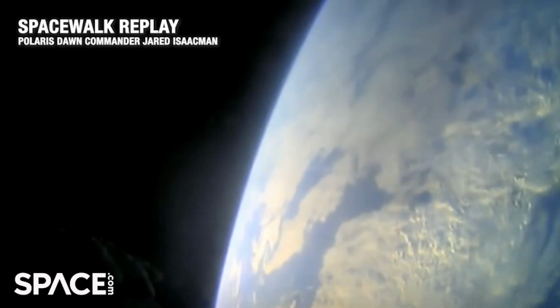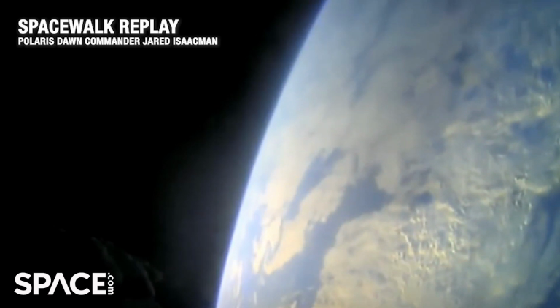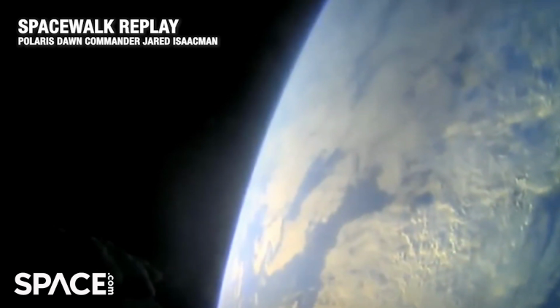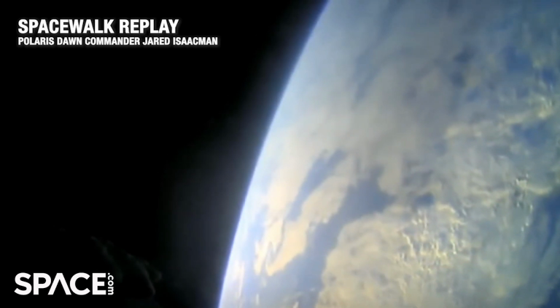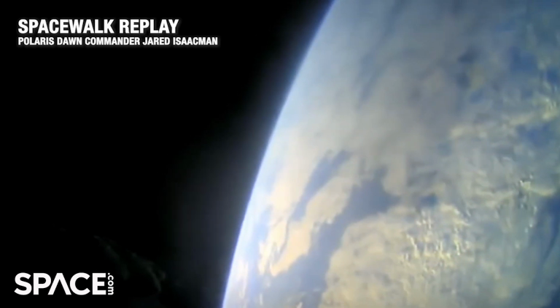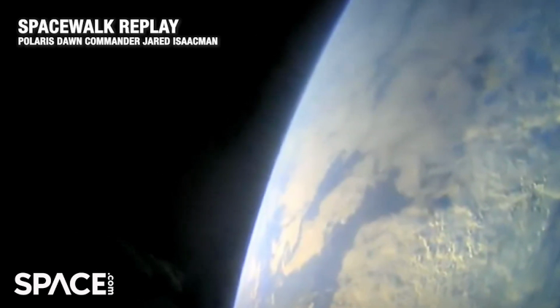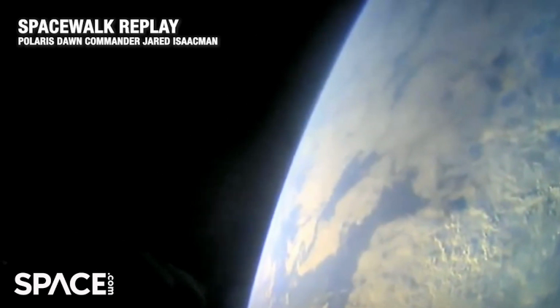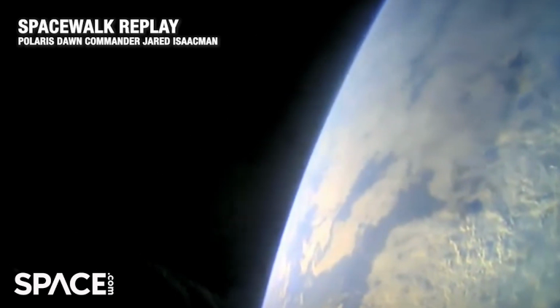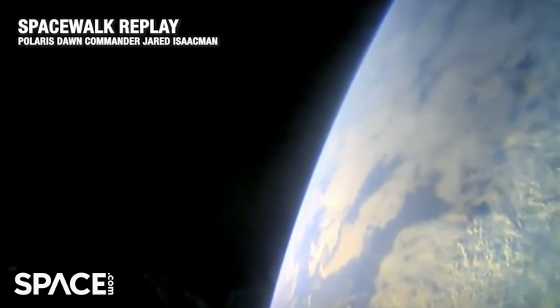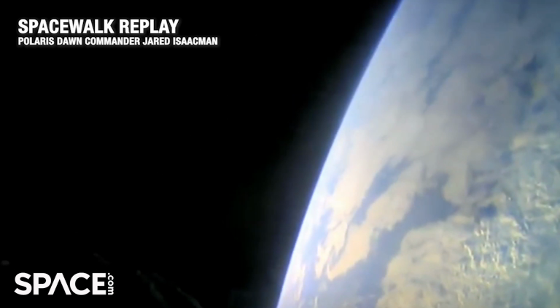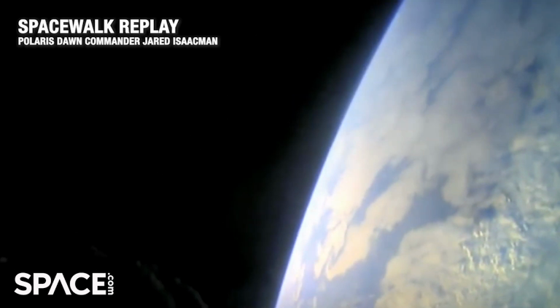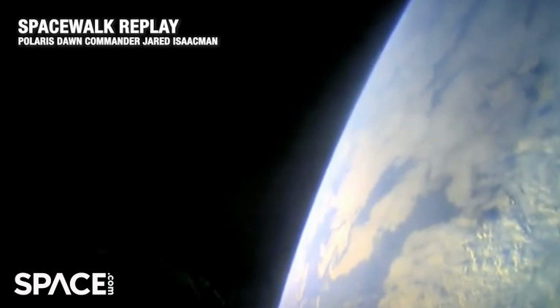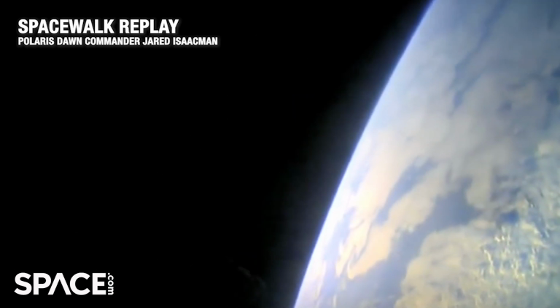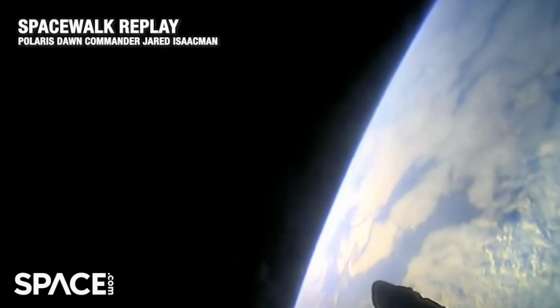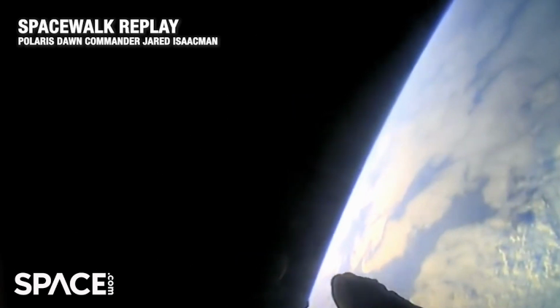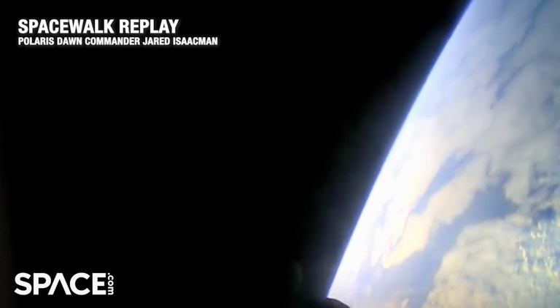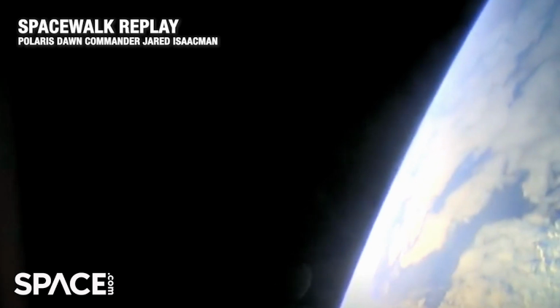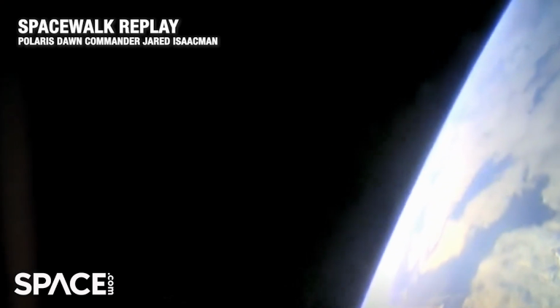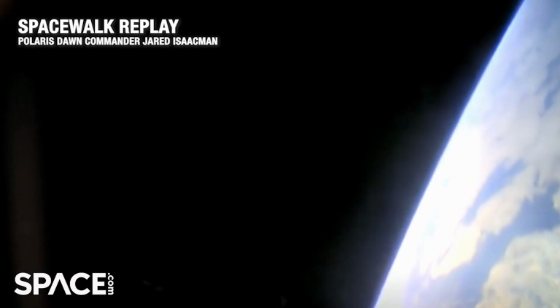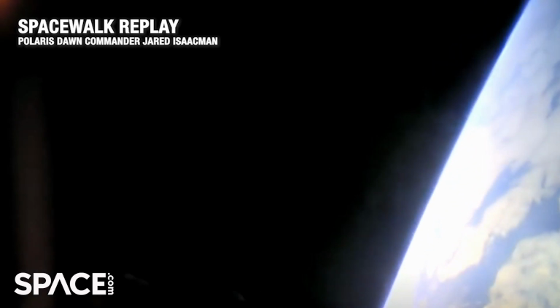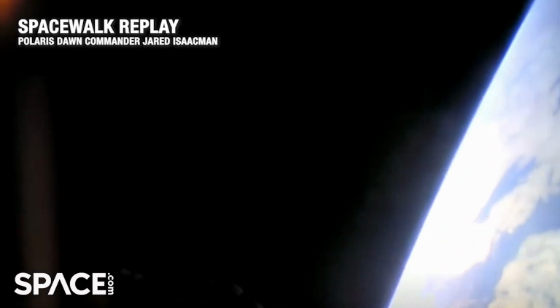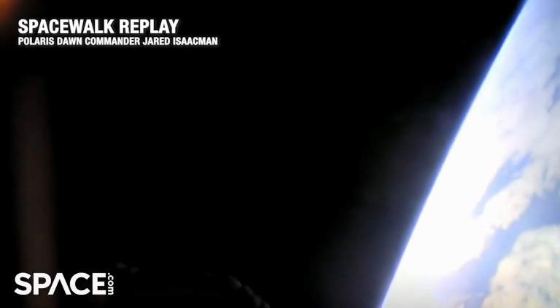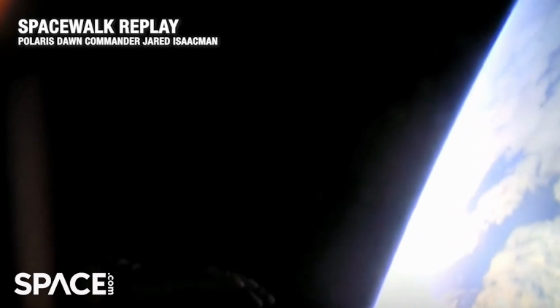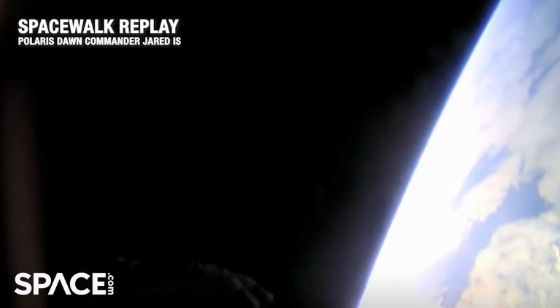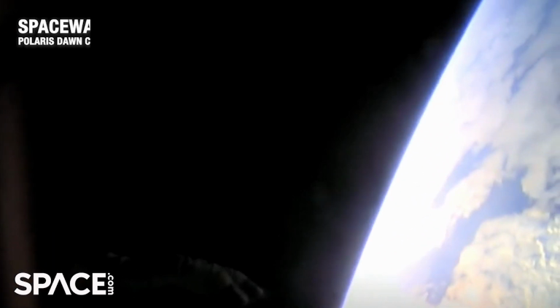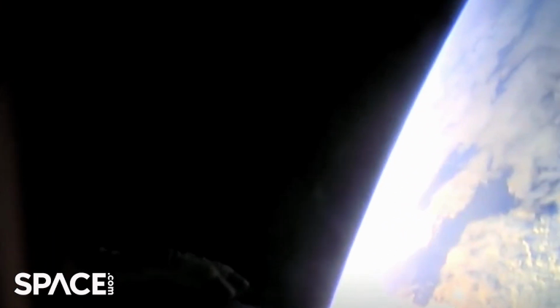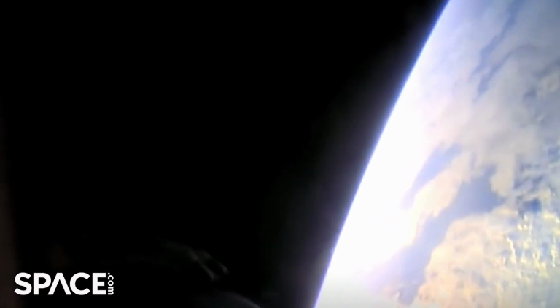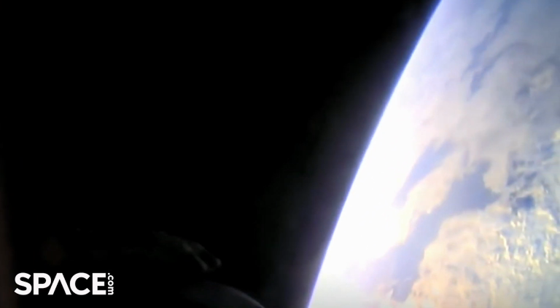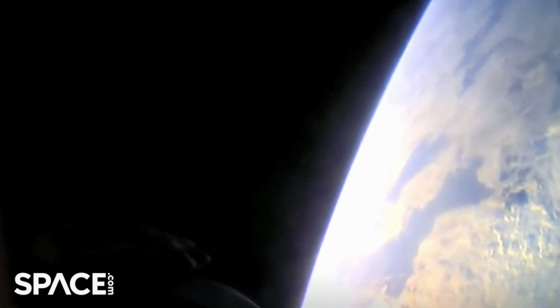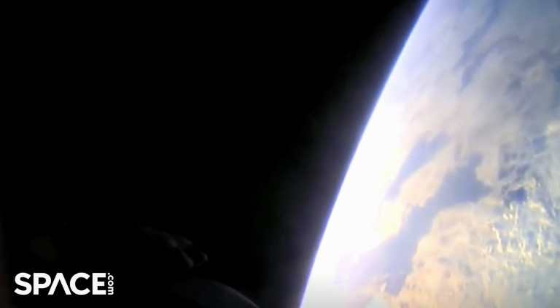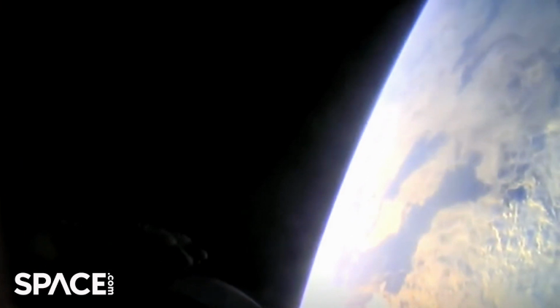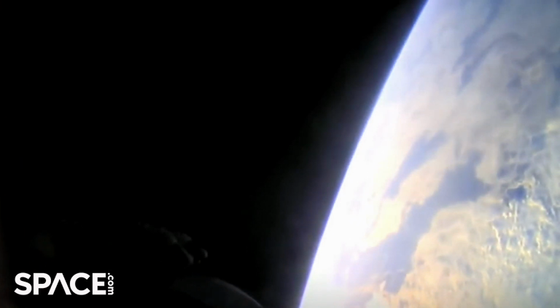Back at home, we all have a lot of work to do. But from here, Earth sure looks like a perfect world.